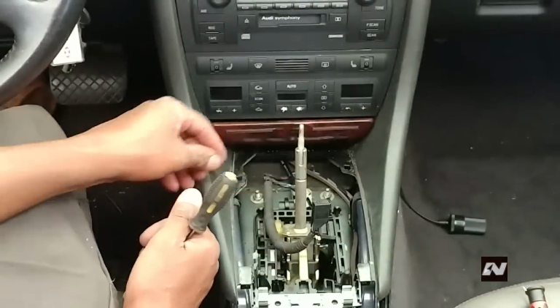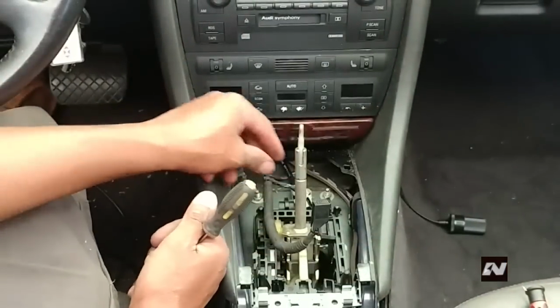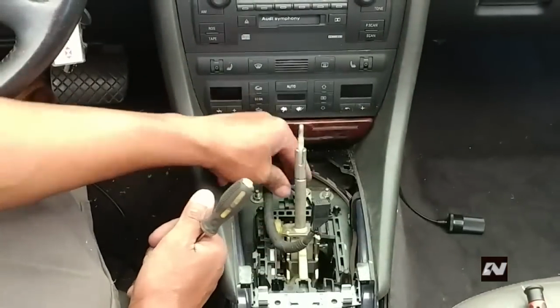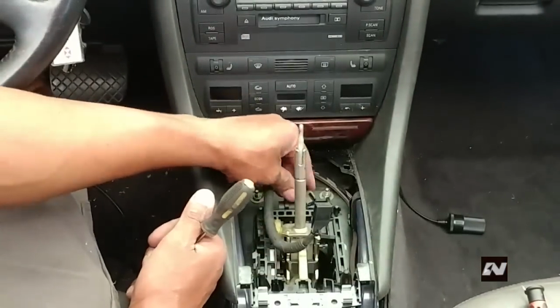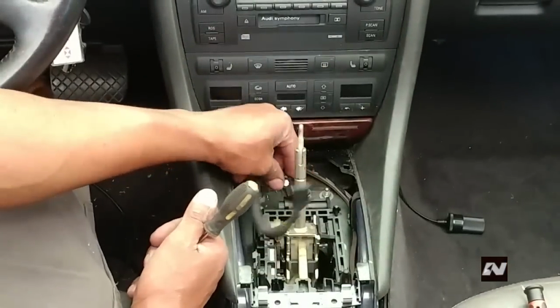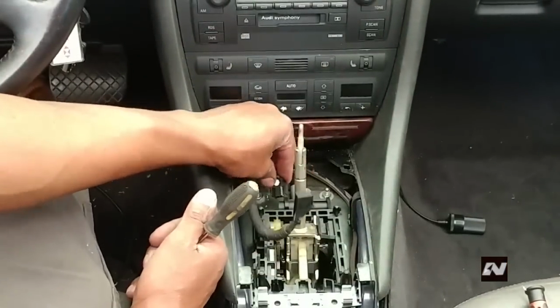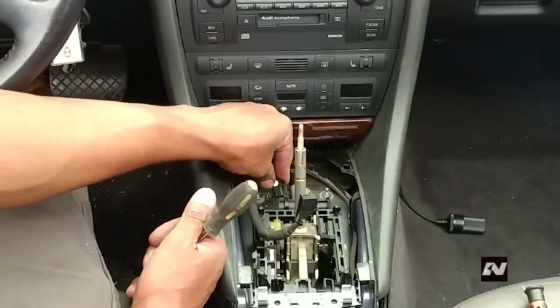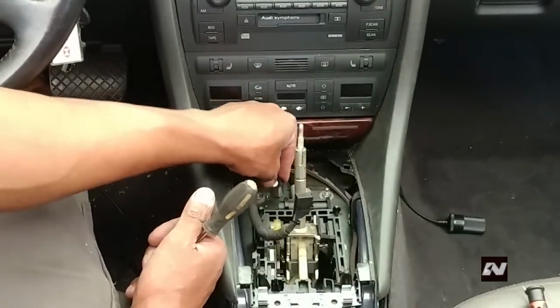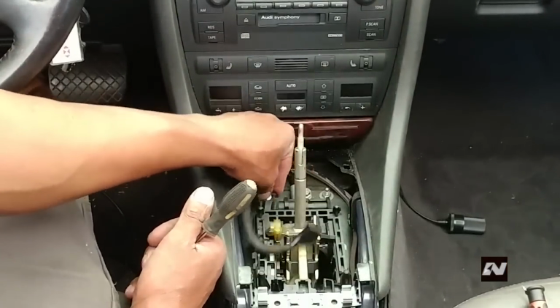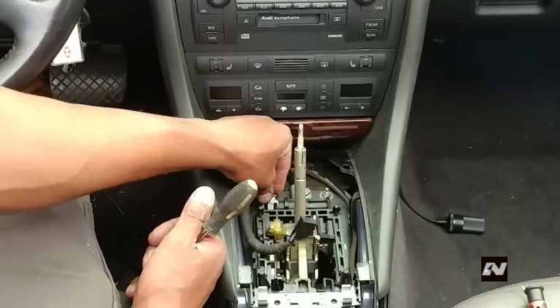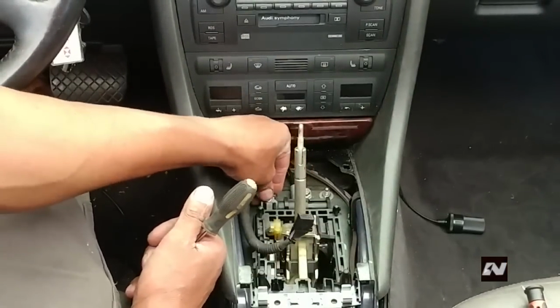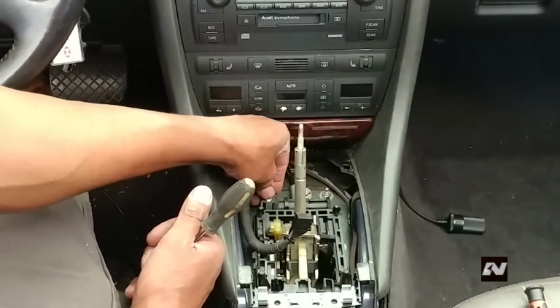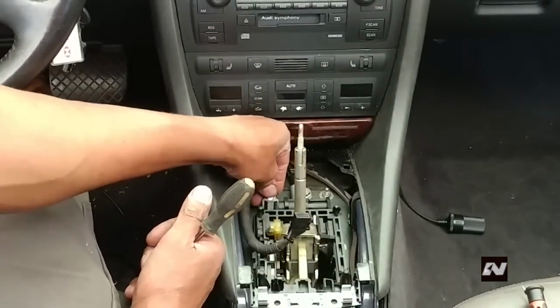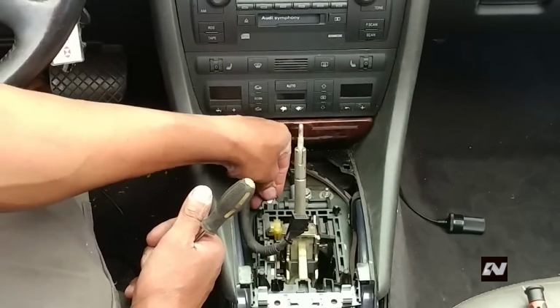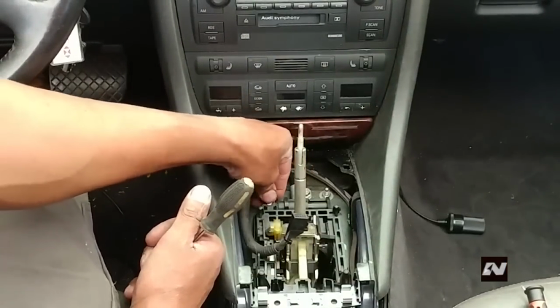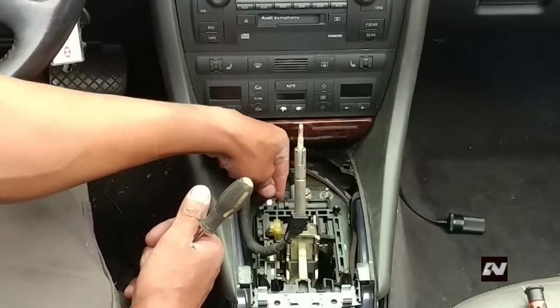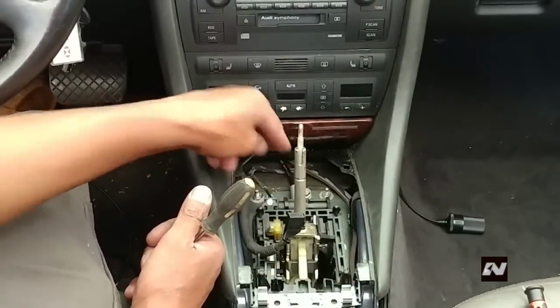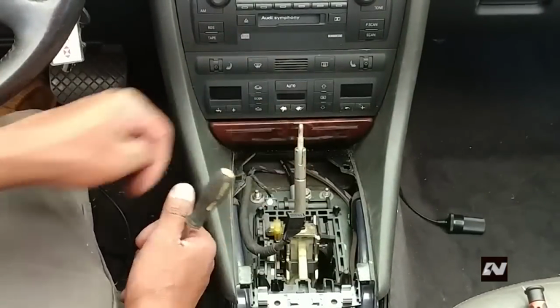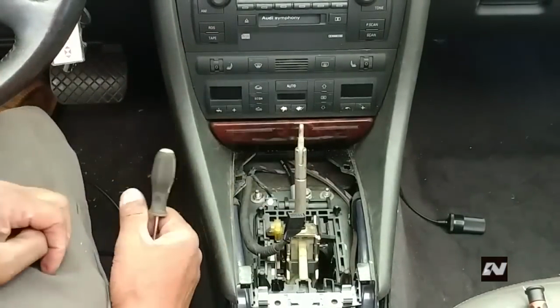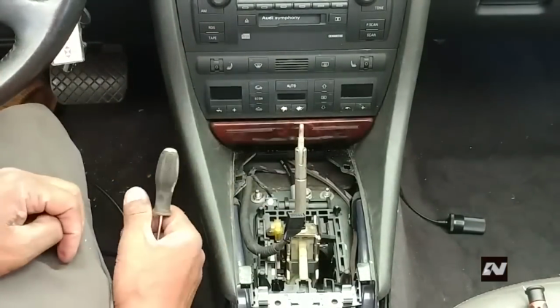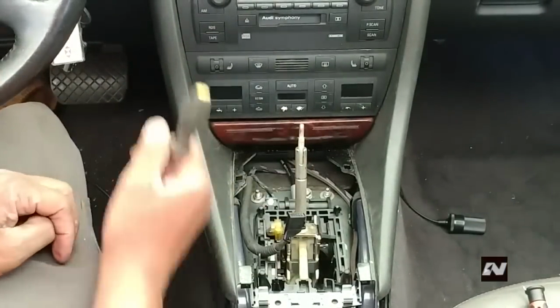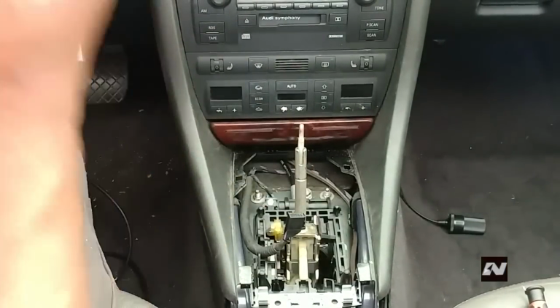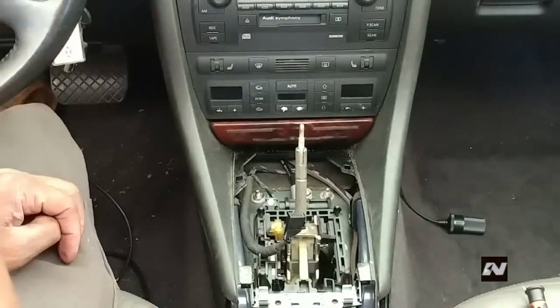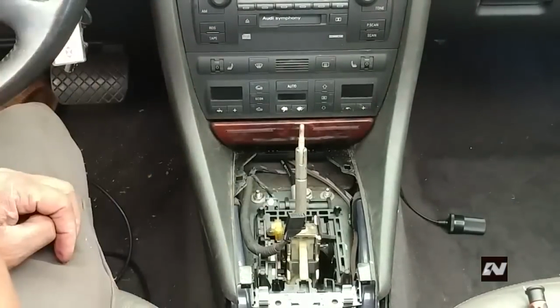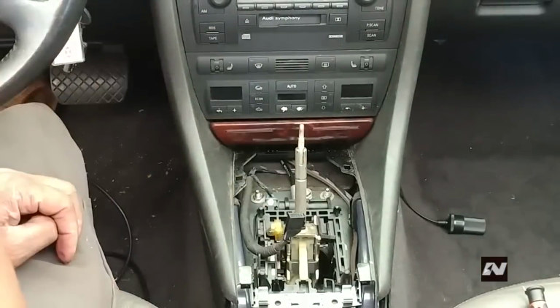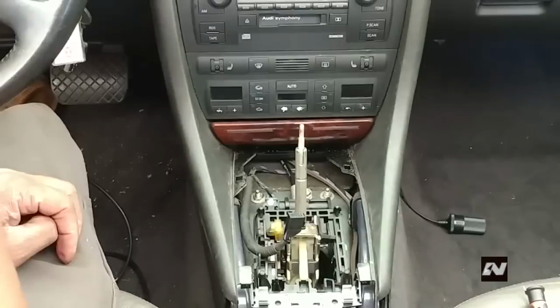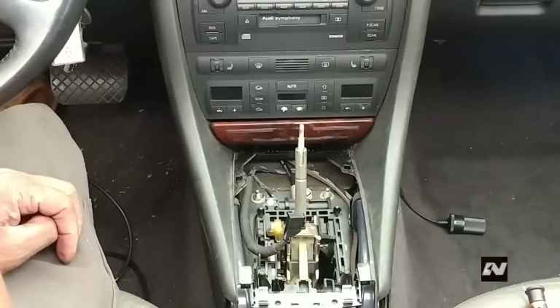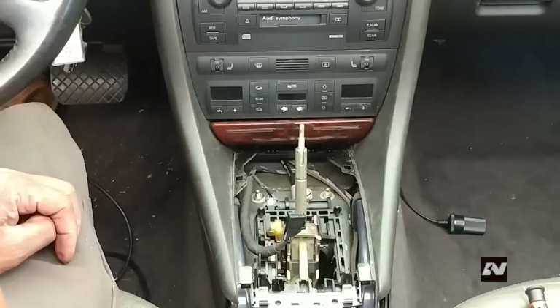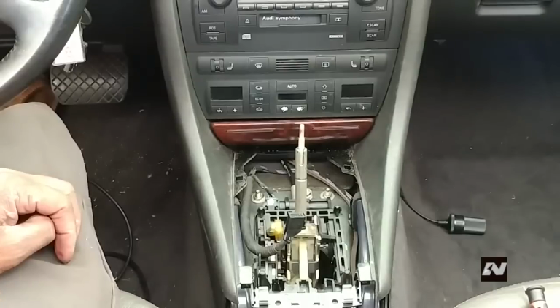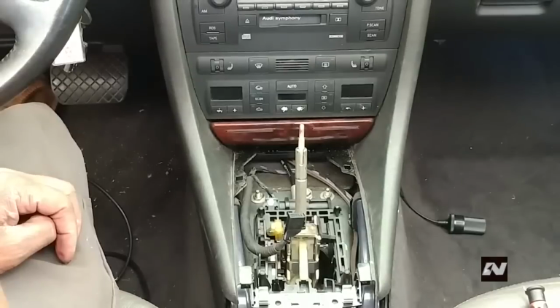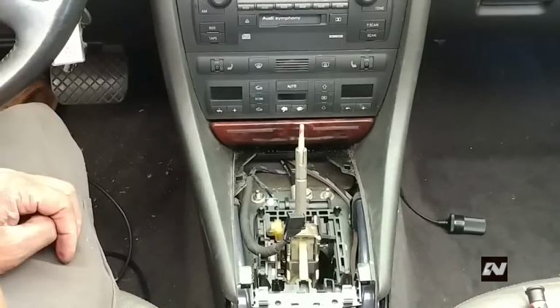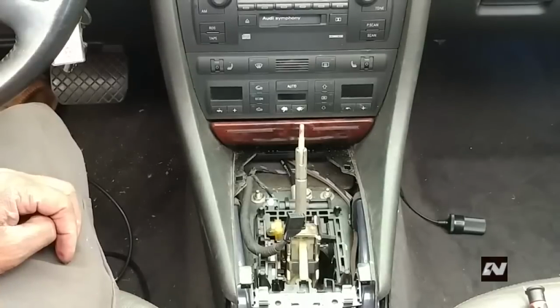Disconnect the harness from the shift lock solenoid. This one was disconnected before I started recording the video.